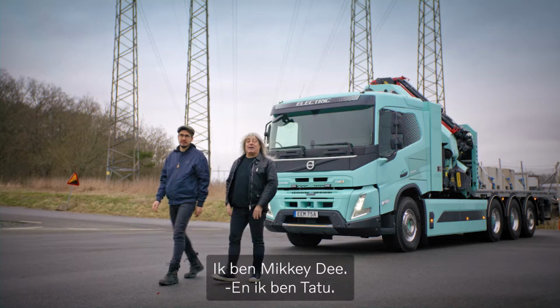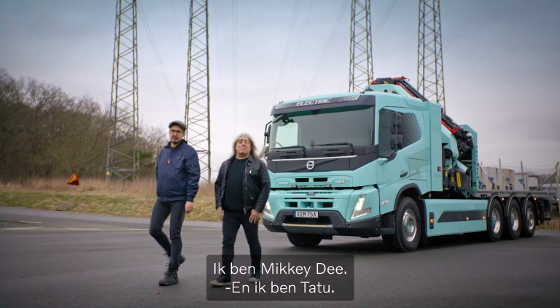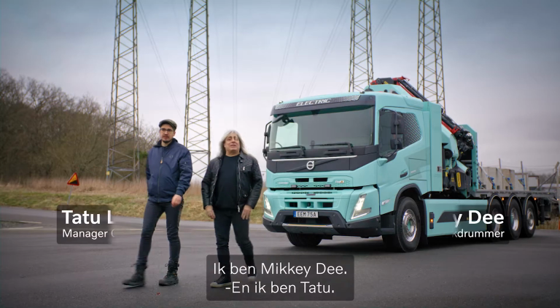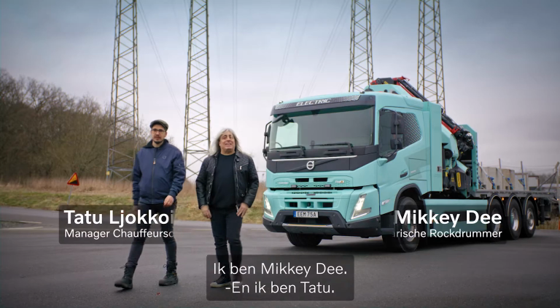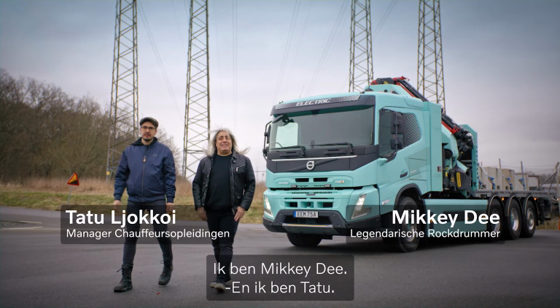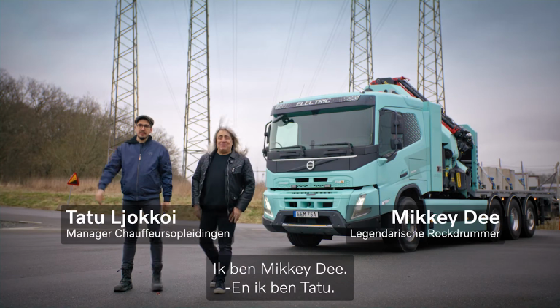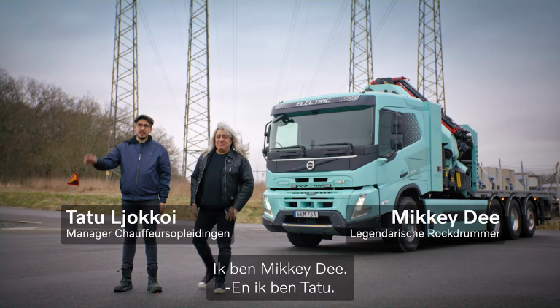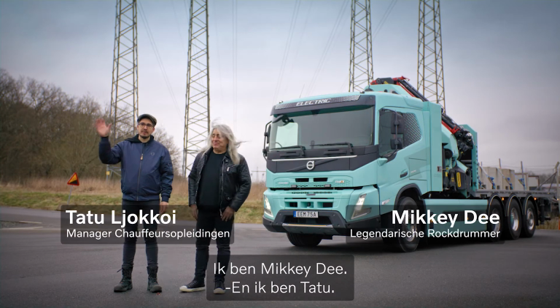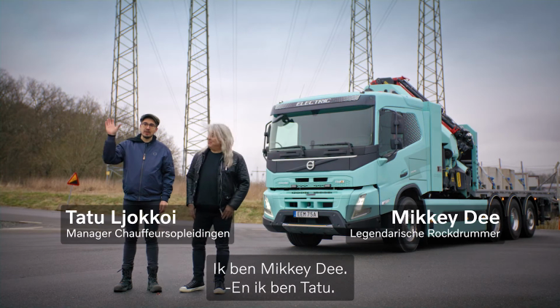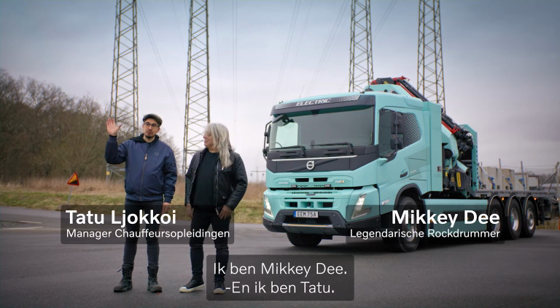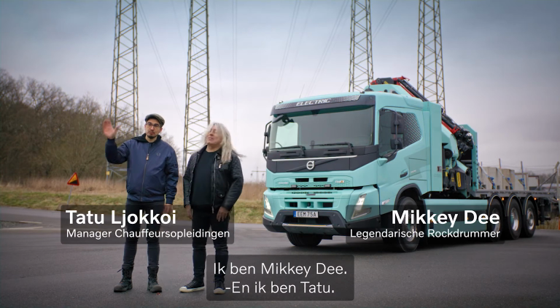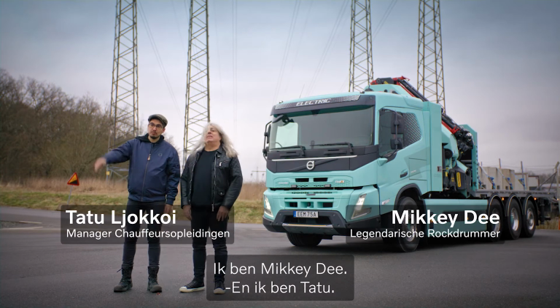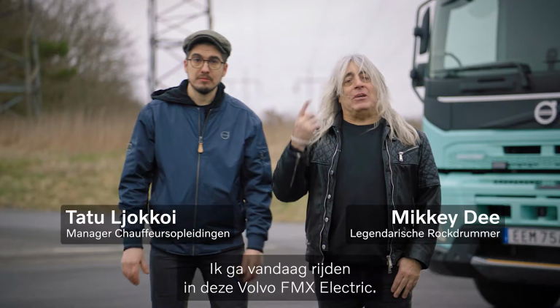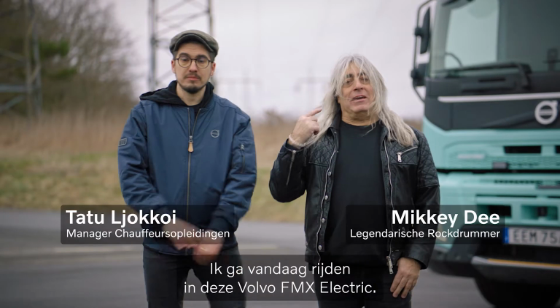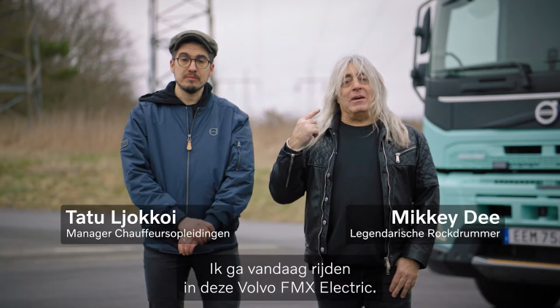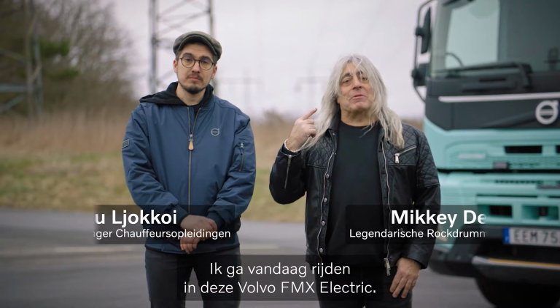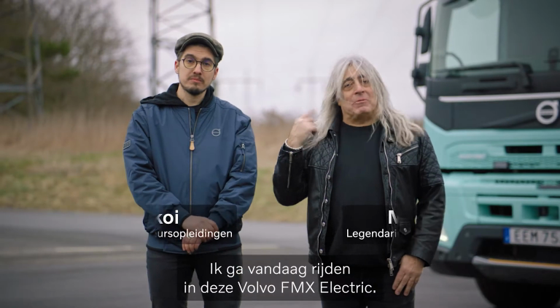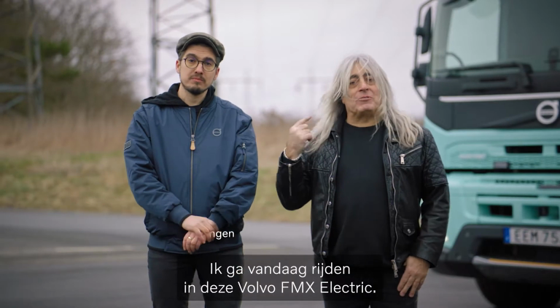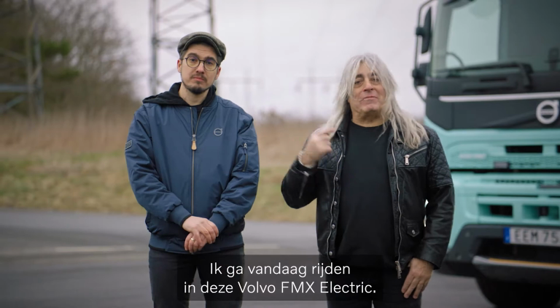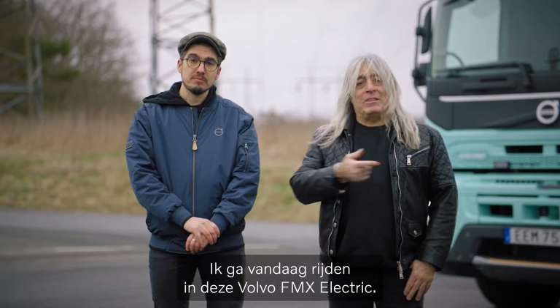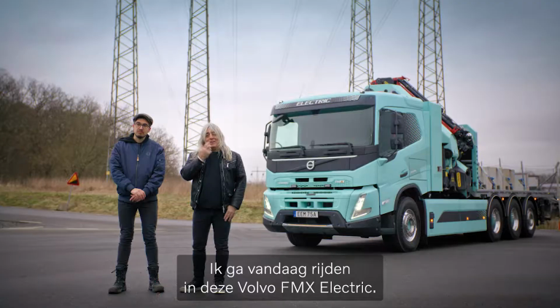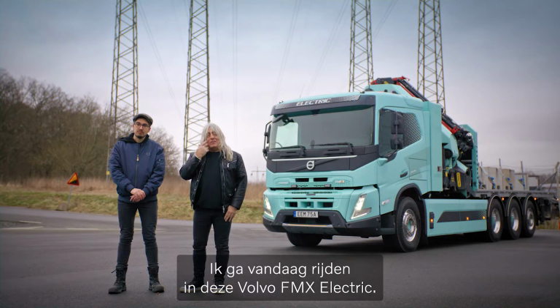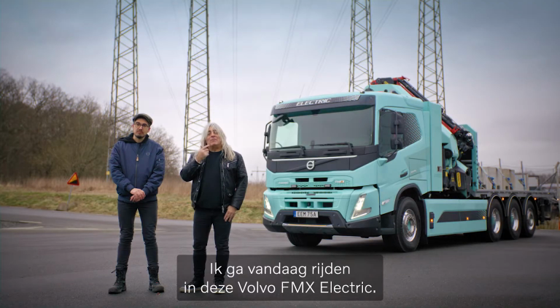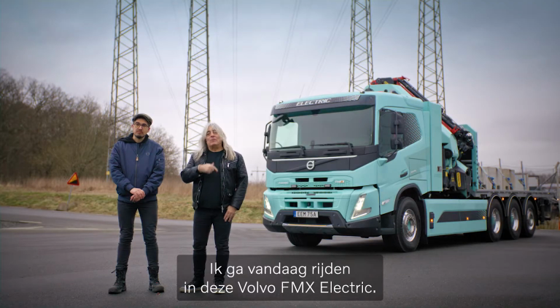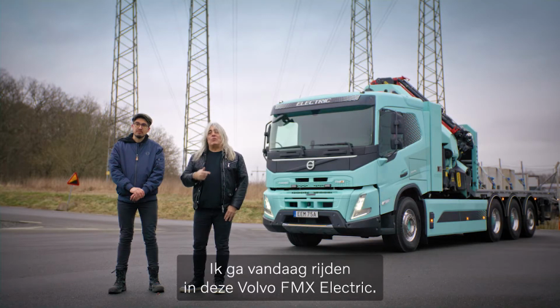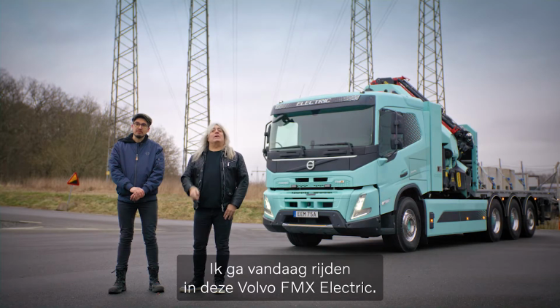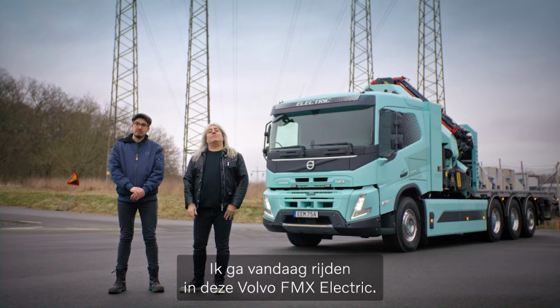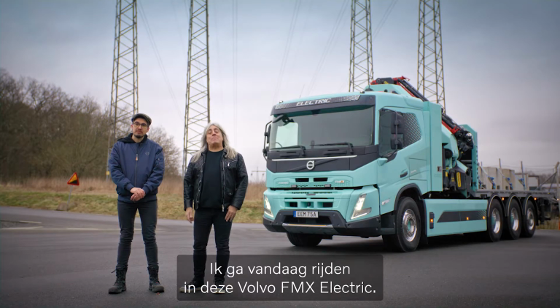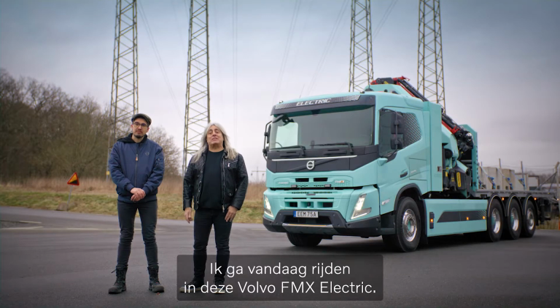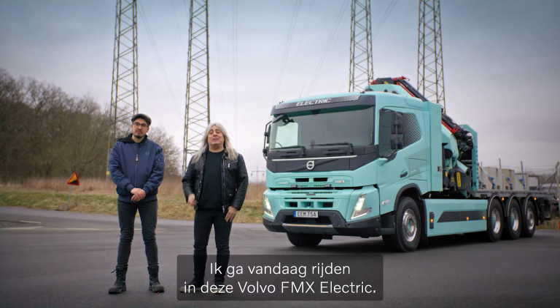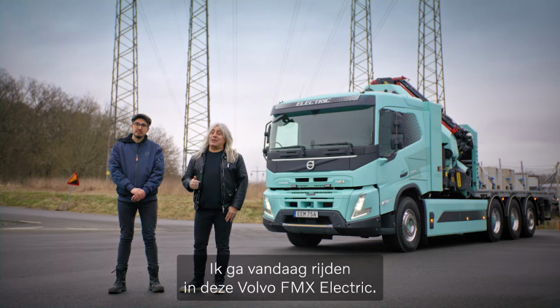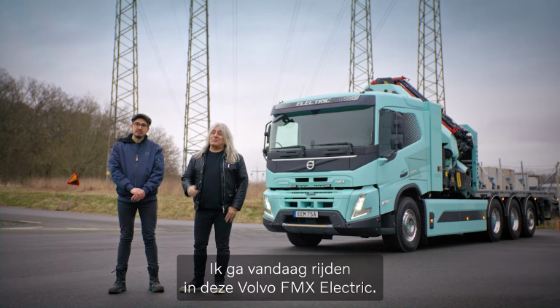Hi, I'm Mickie D. And I'm Tatu. And today I'm going to be driving this Volvo FMX Electric.